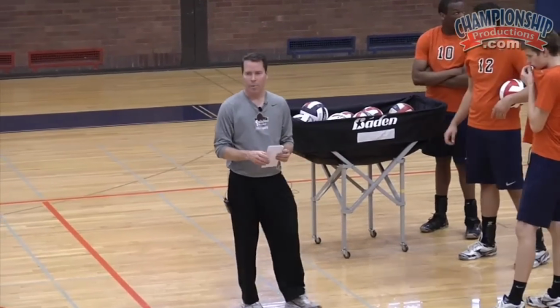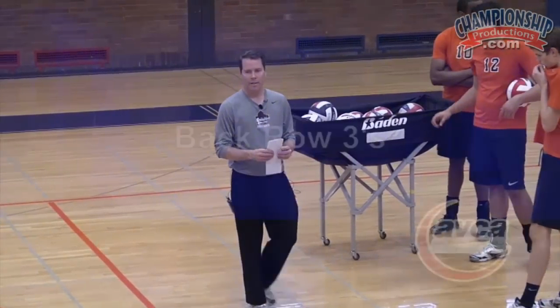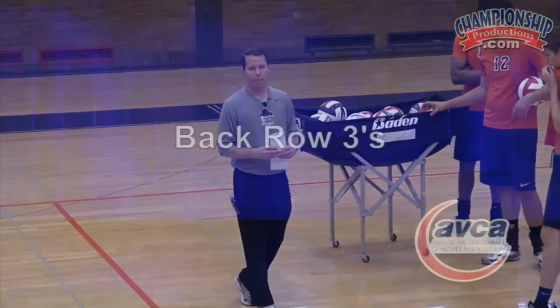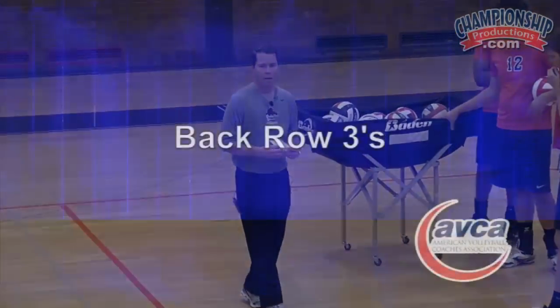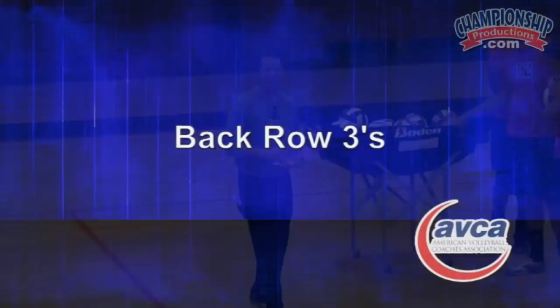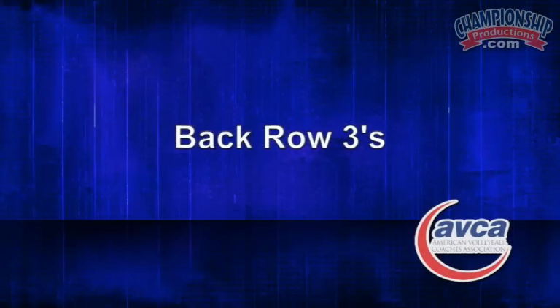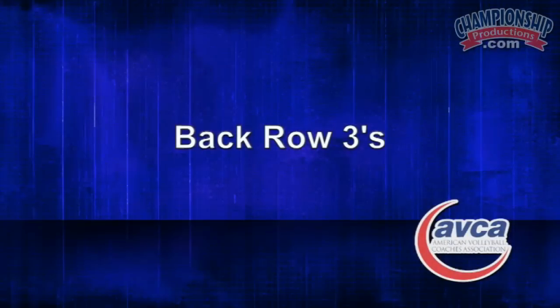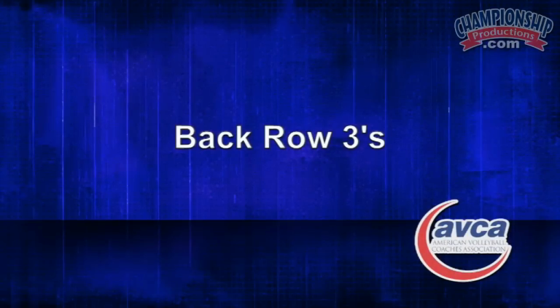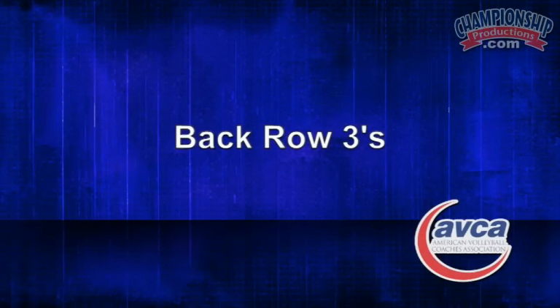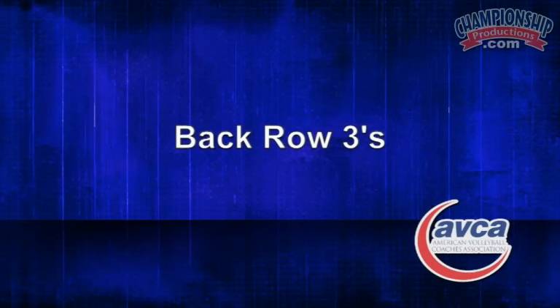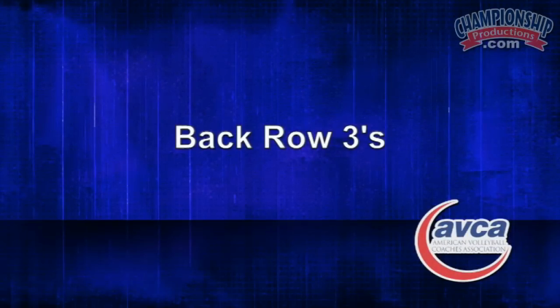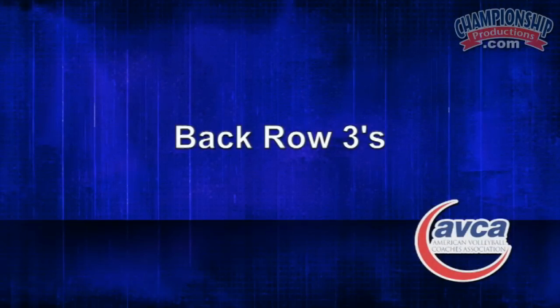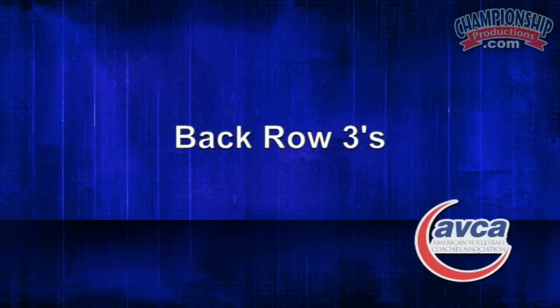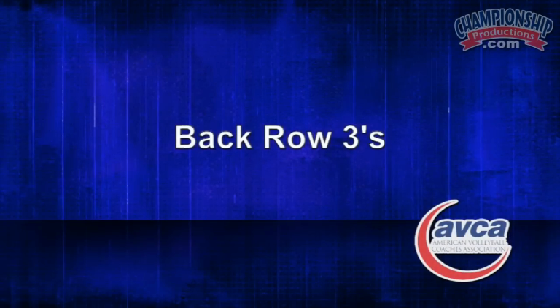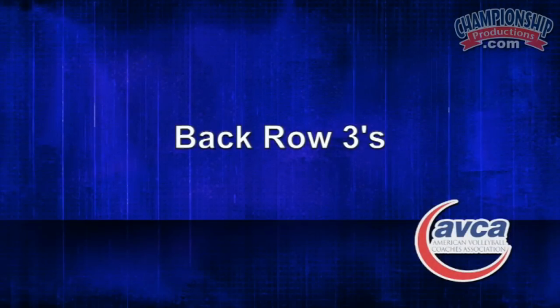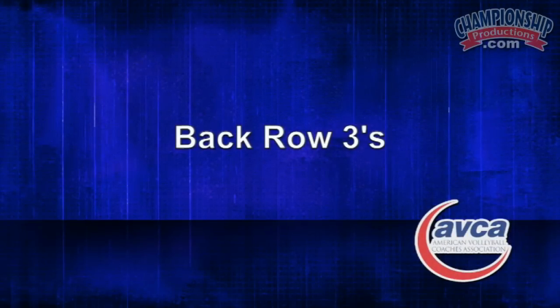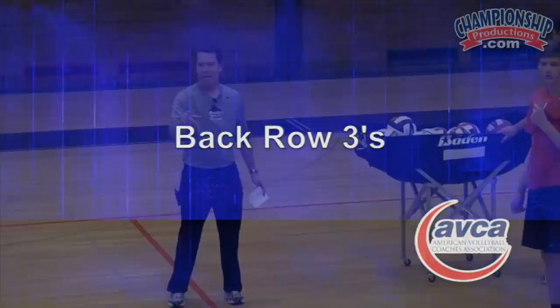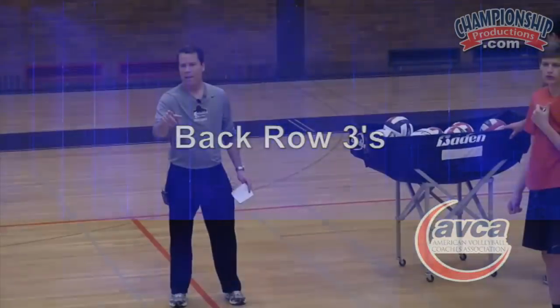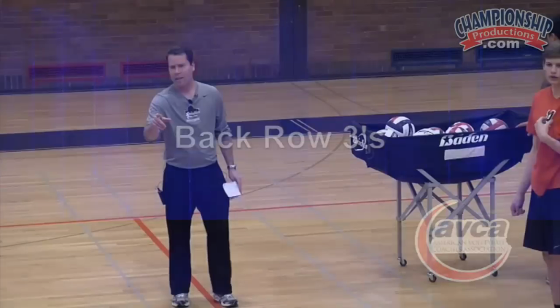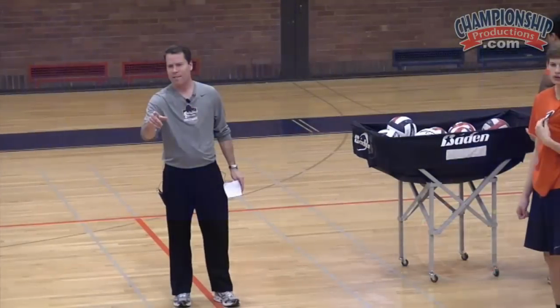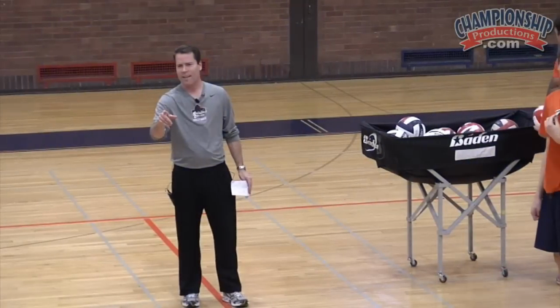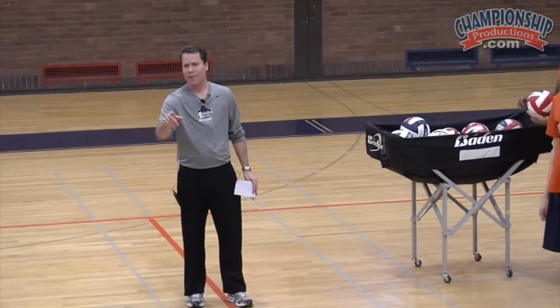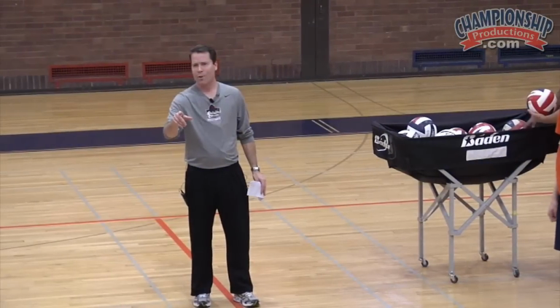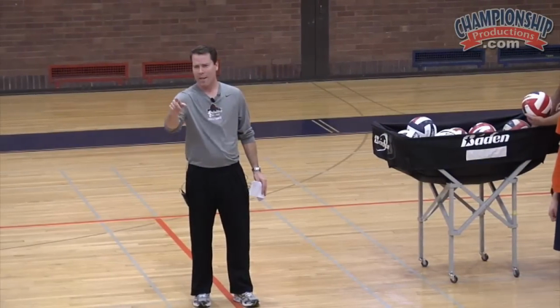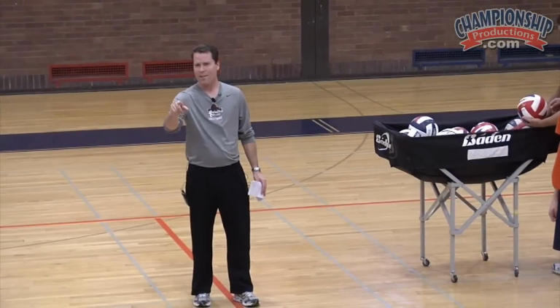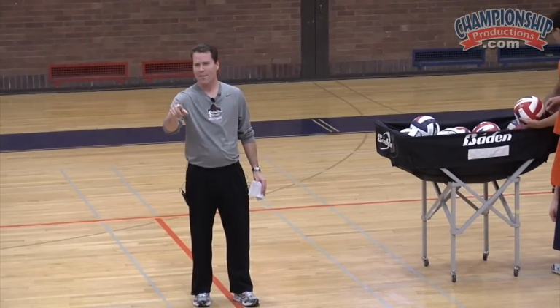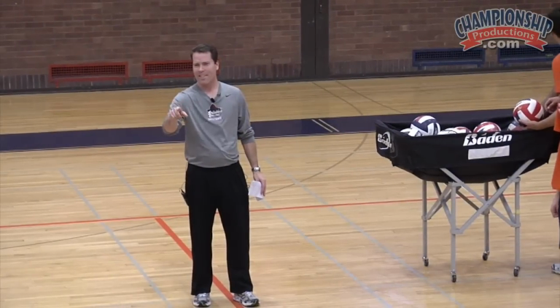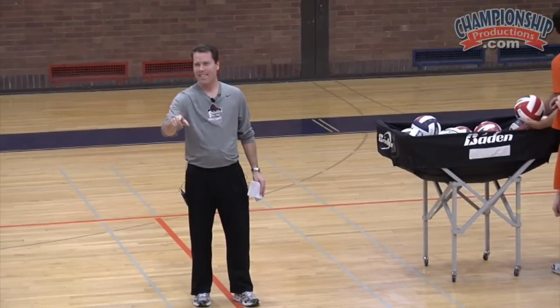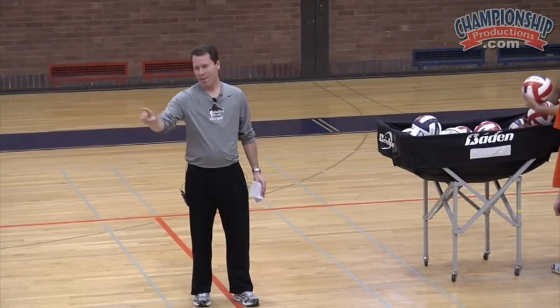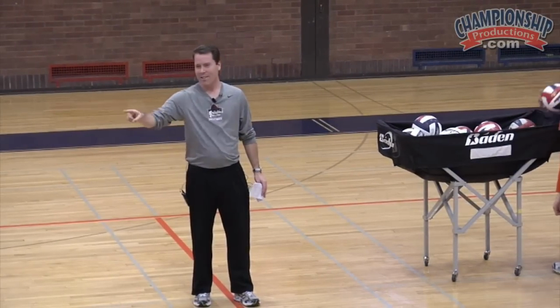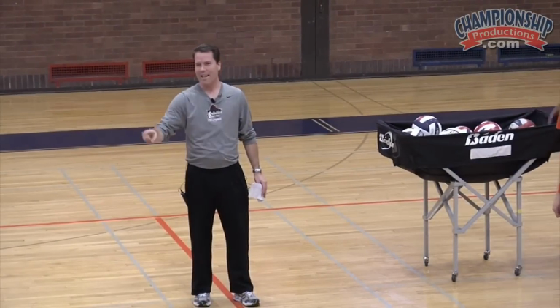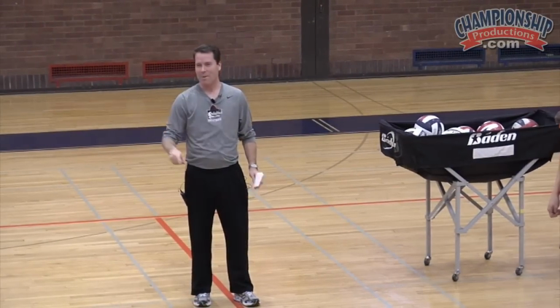Let's play some back row threes — you guys are doing this, we're gonna do a lot better now. Jackson, did you catch all that stuff about setting? You paying attention over there? Other side of the net.